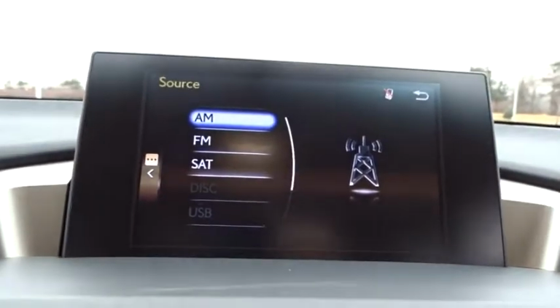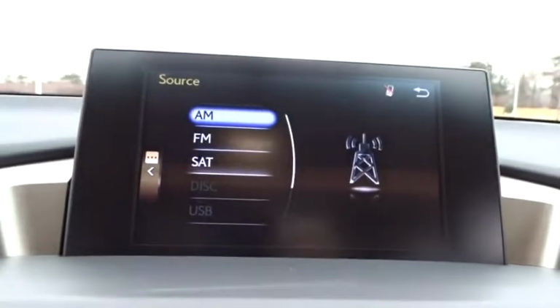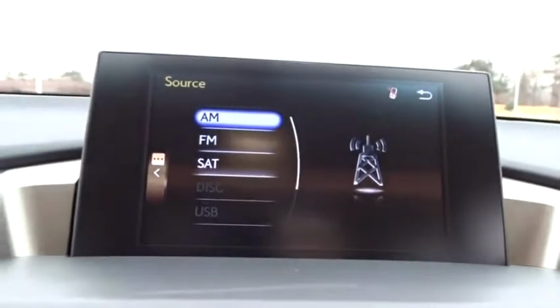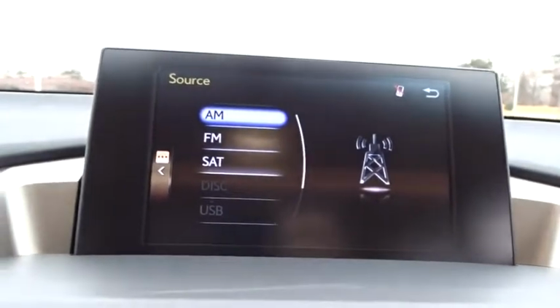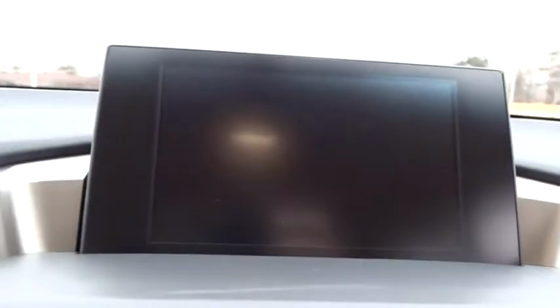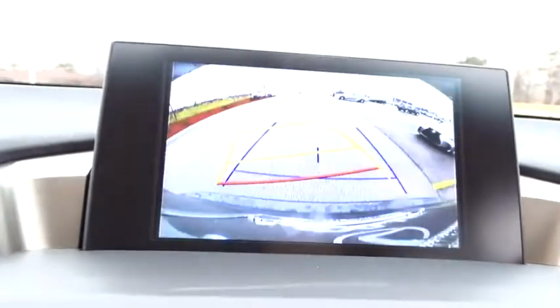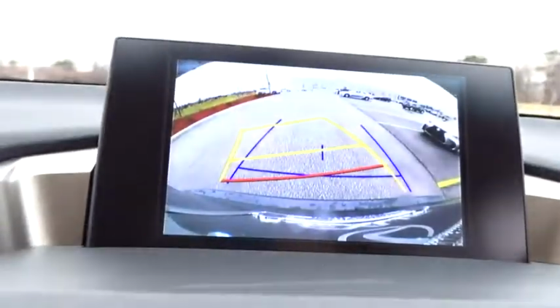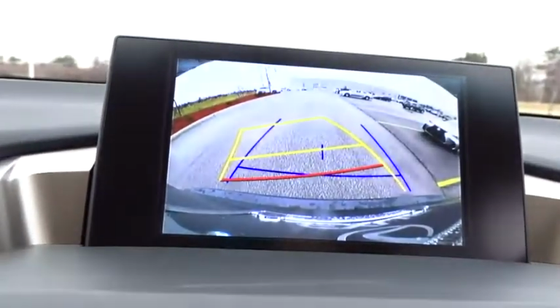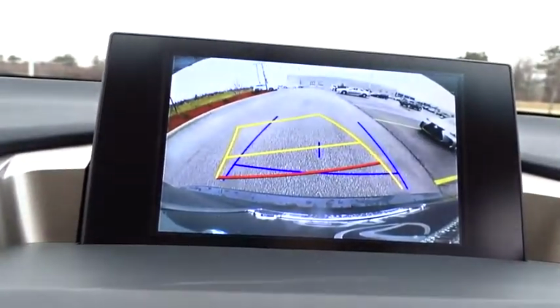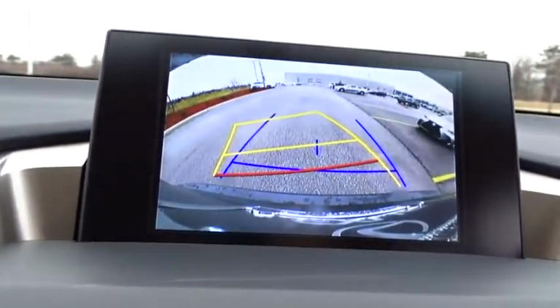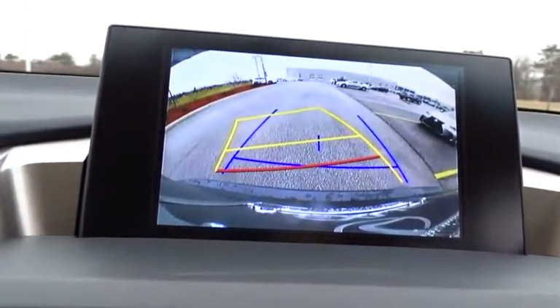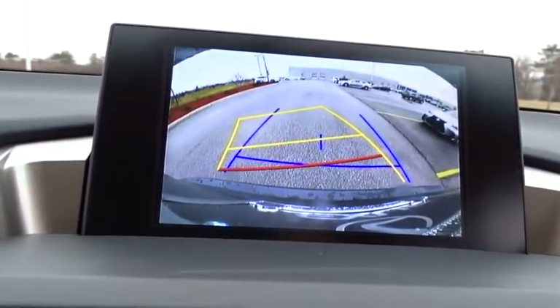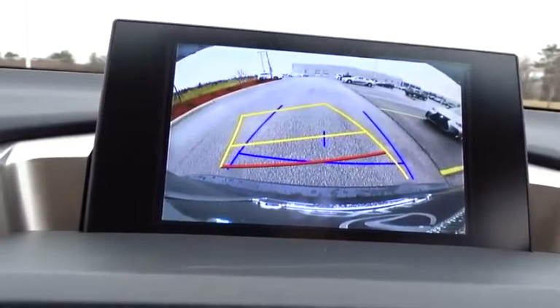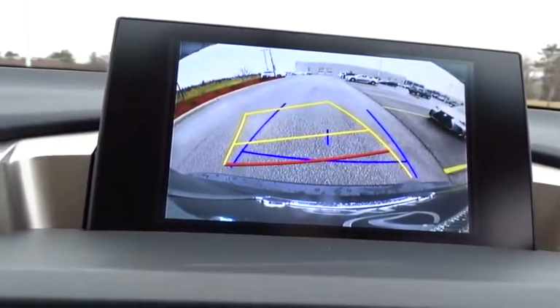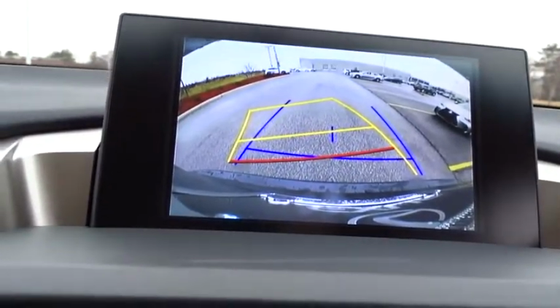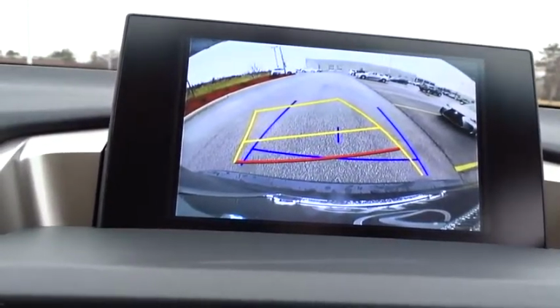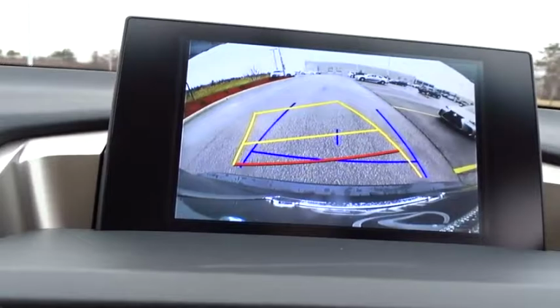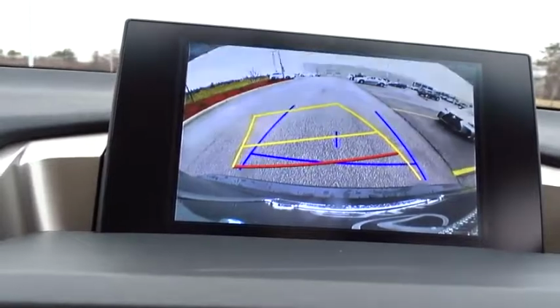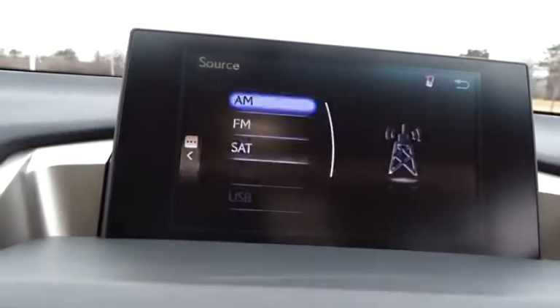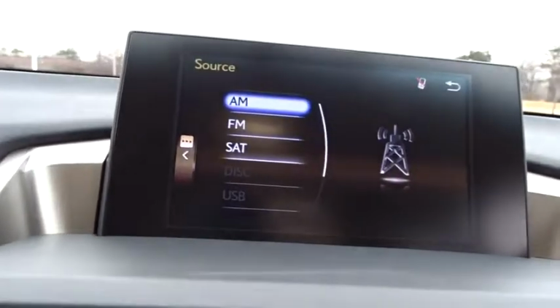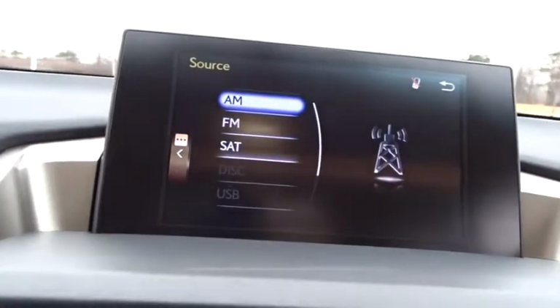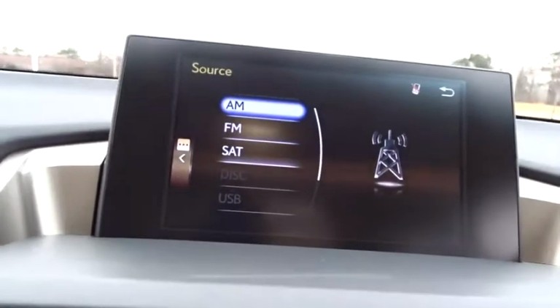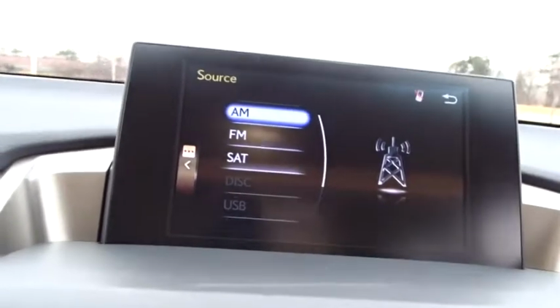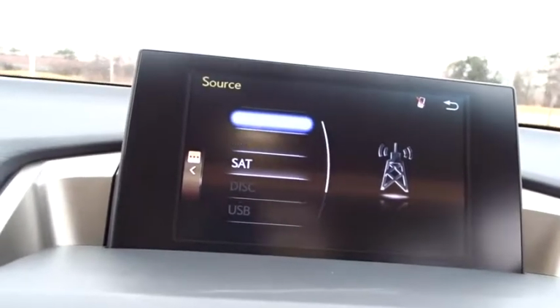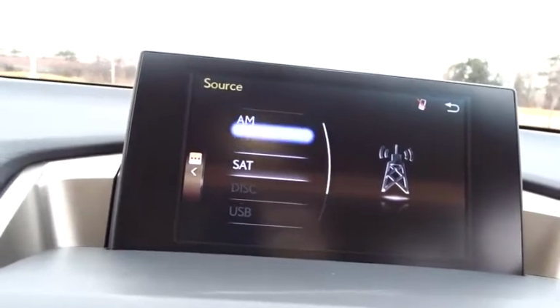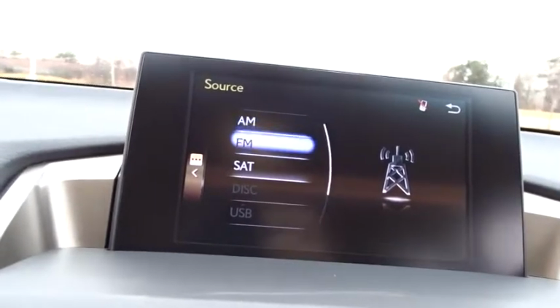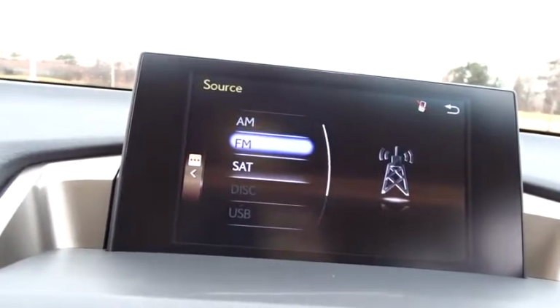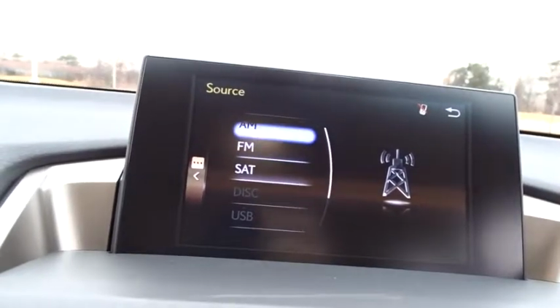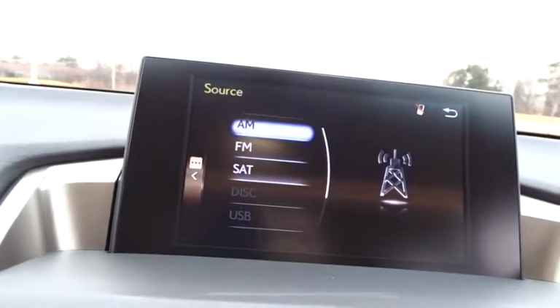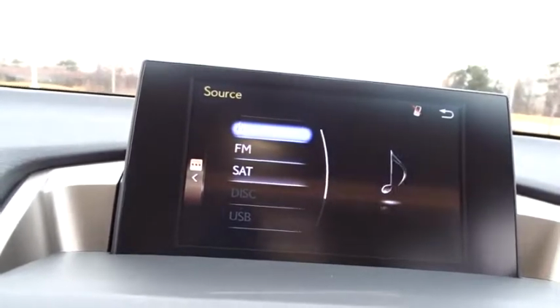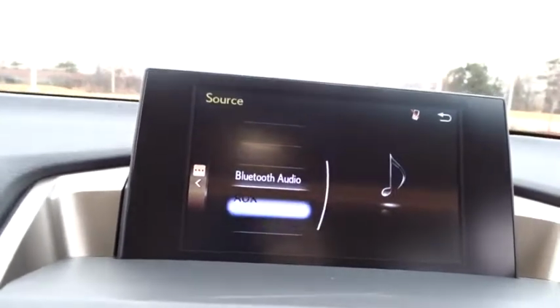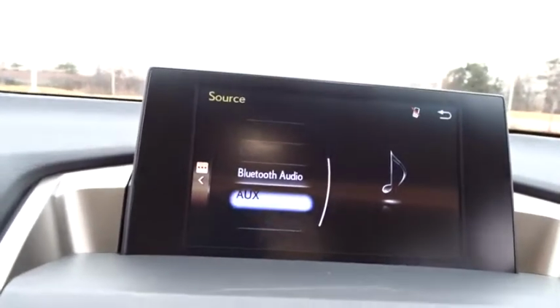Four-wheel disc brakes, AM-FM stereo radio, front-wheel drive. Come see the car for yourself.